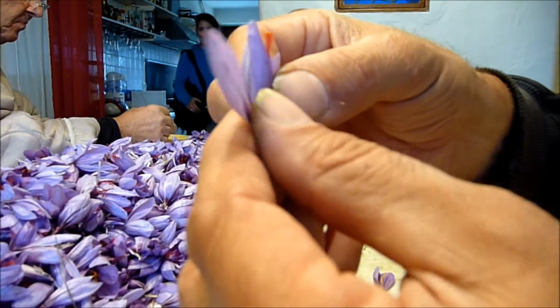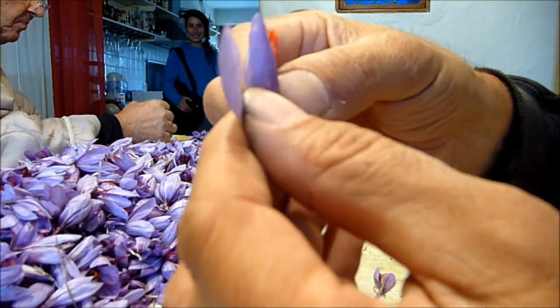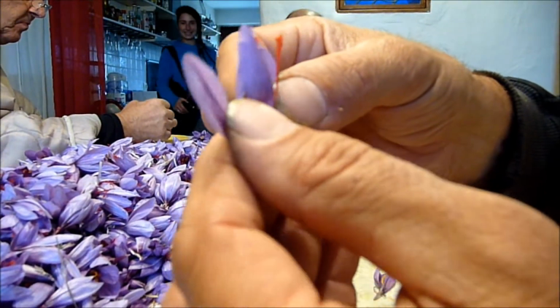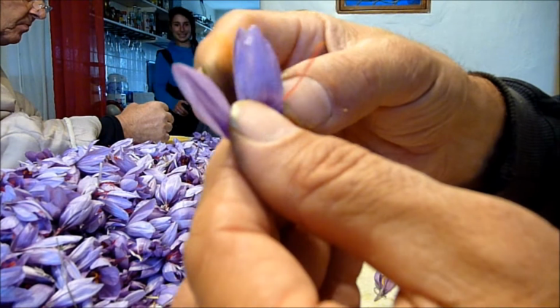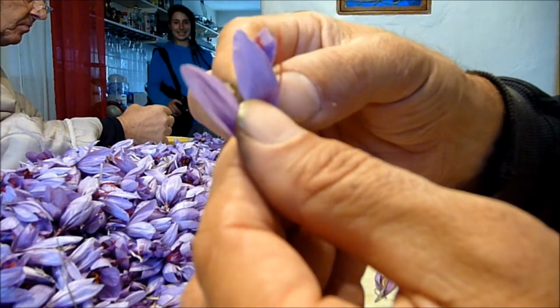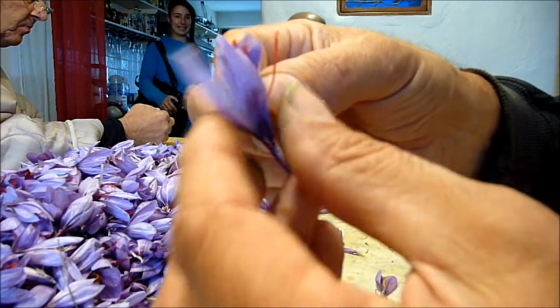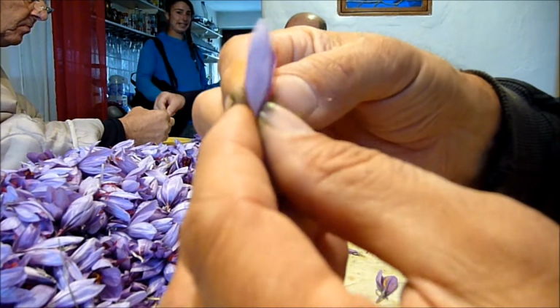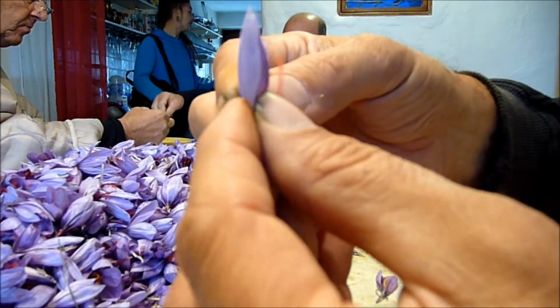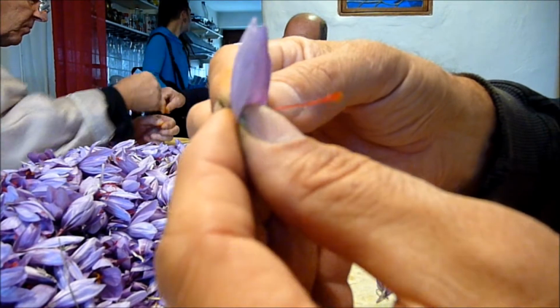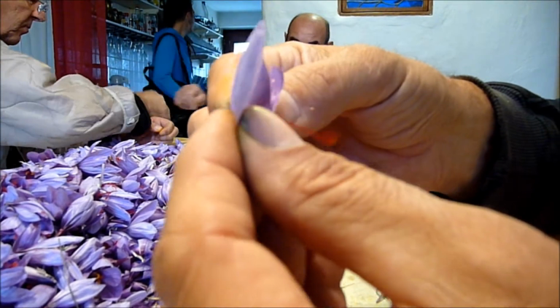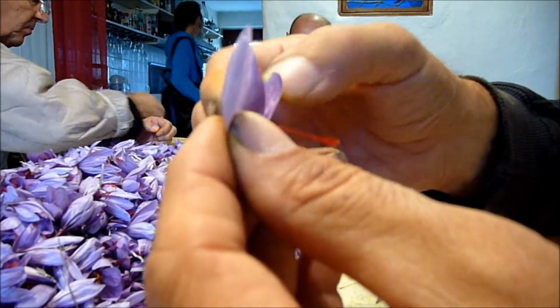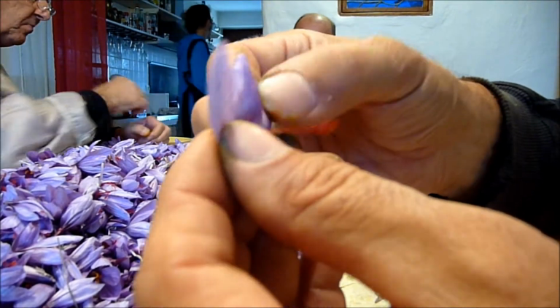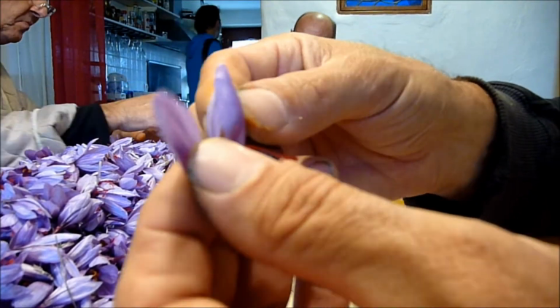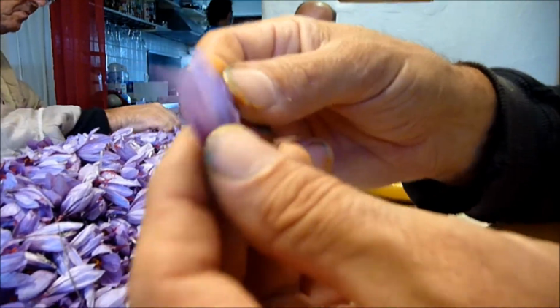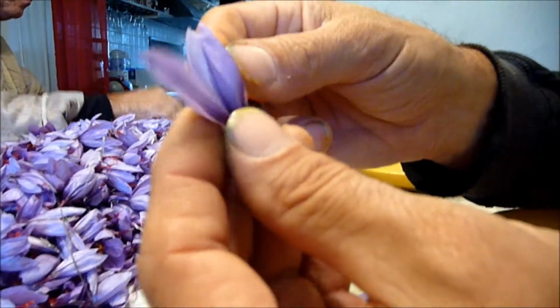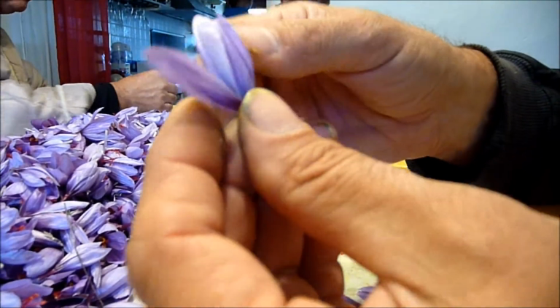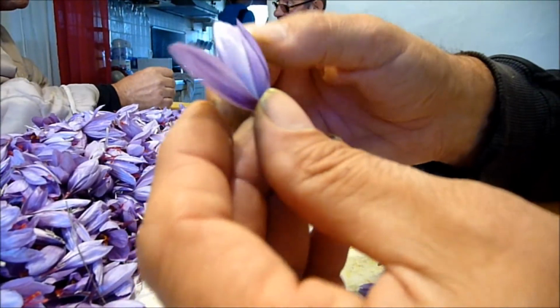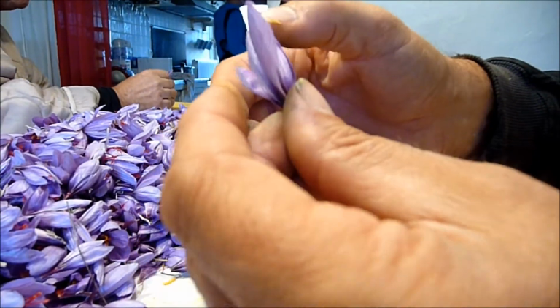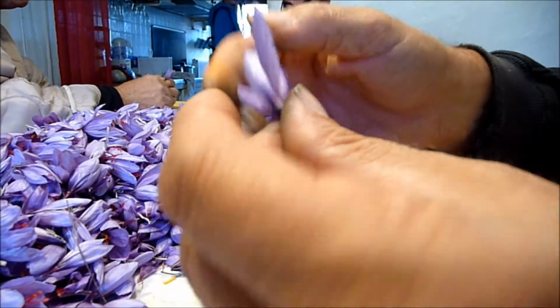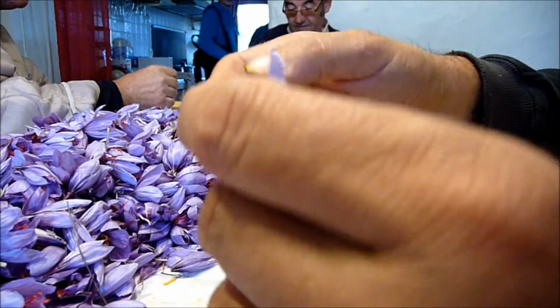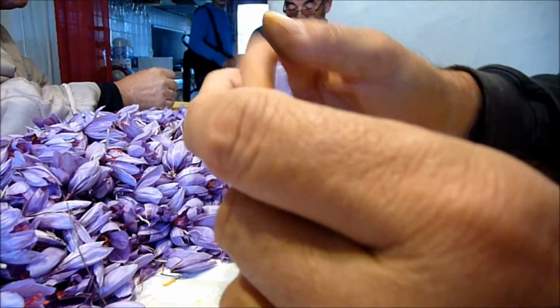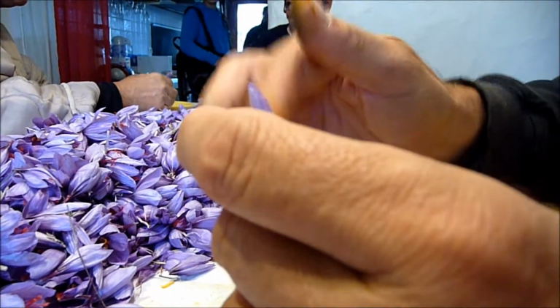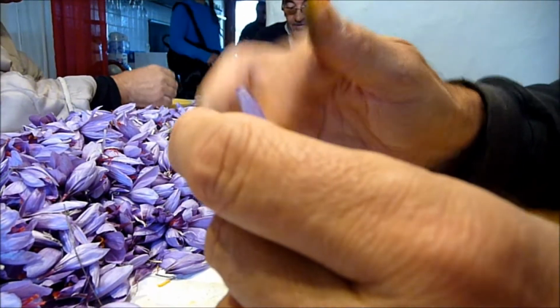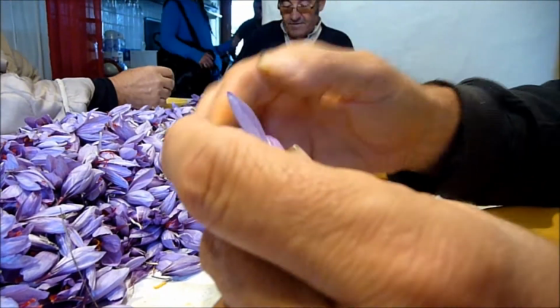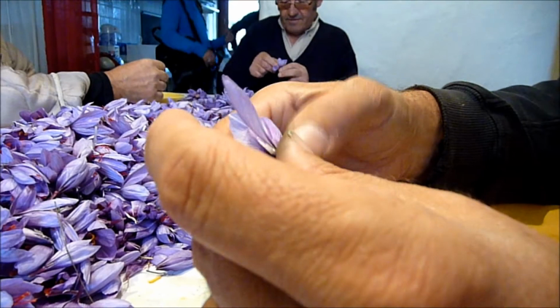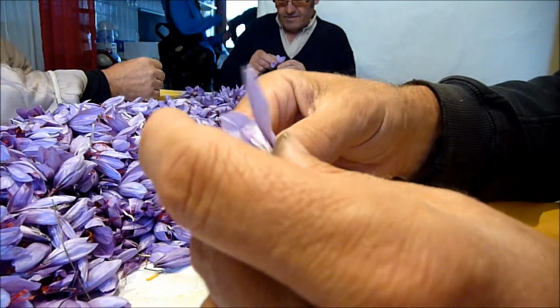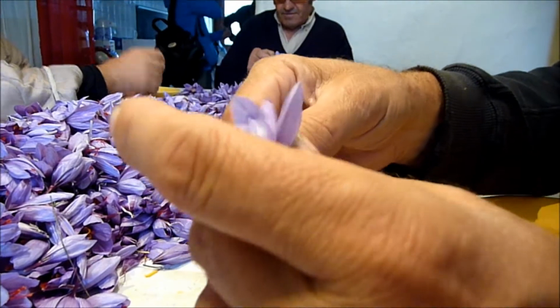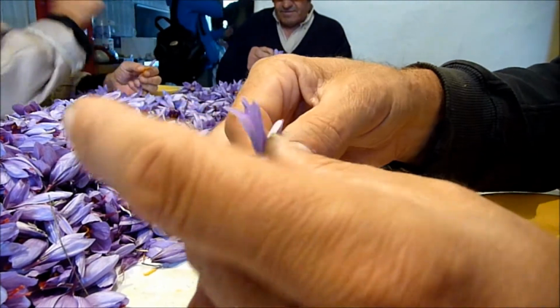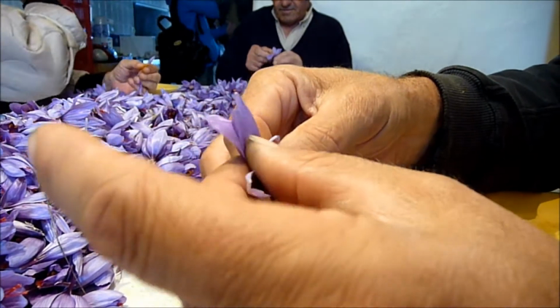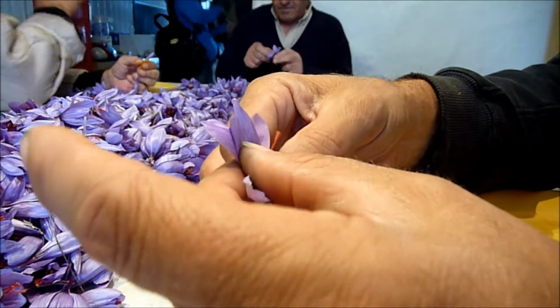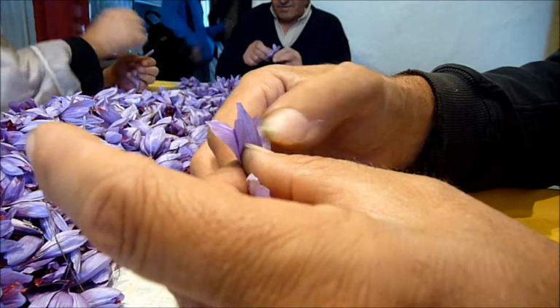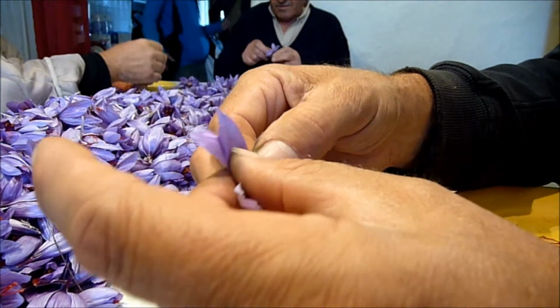Les abeilles font leur œuvre, les bourdons s'y mettent aussi, et puis la fleur s'ouvre. Alors on essaie d'être avant eux, tout simplement.